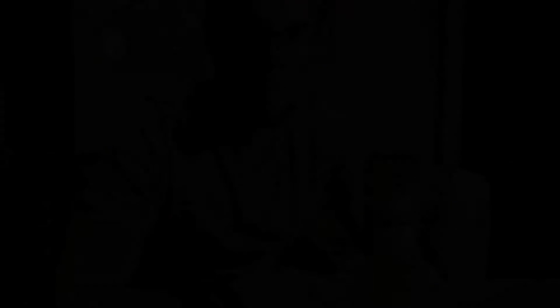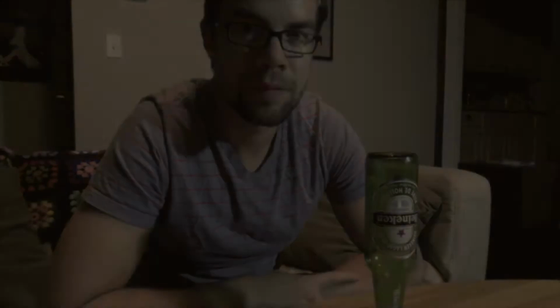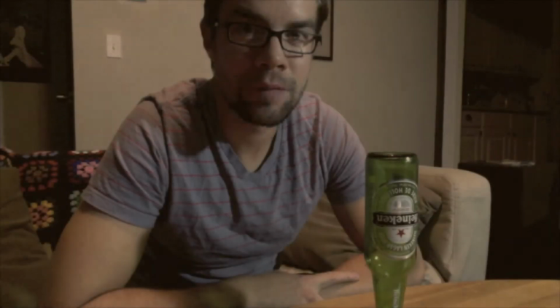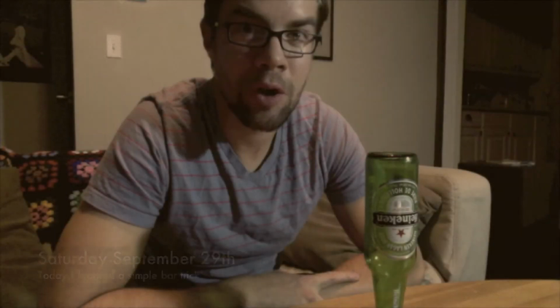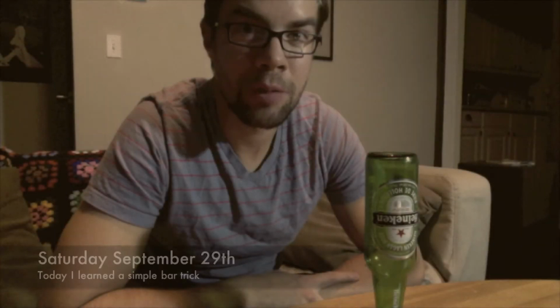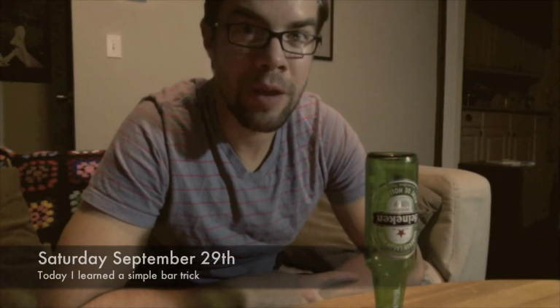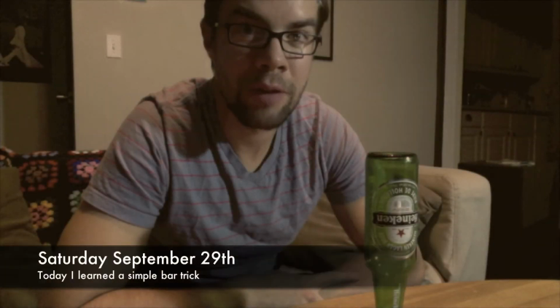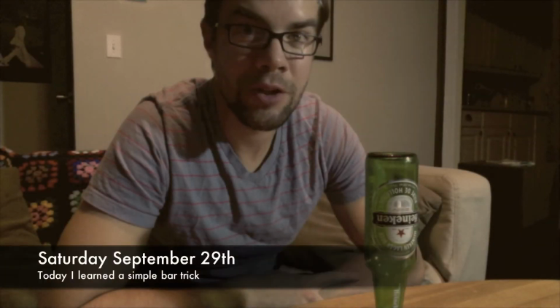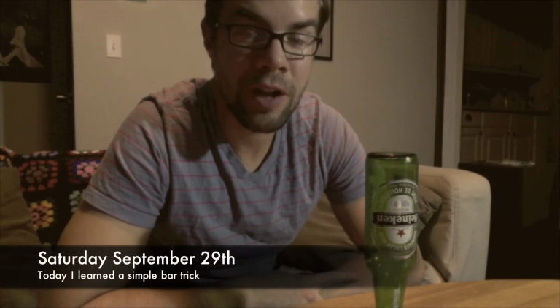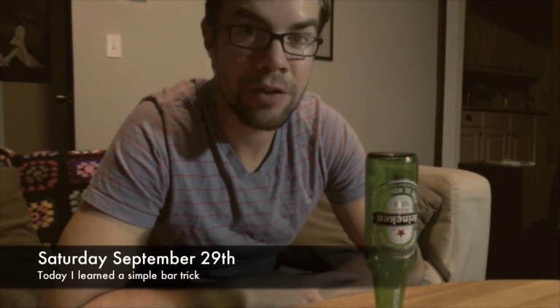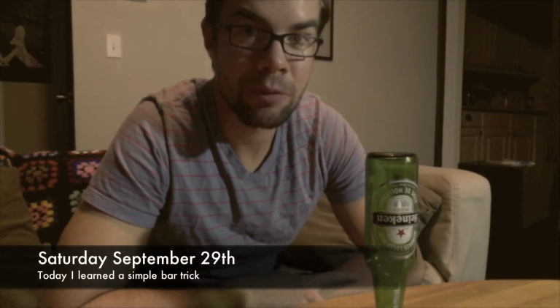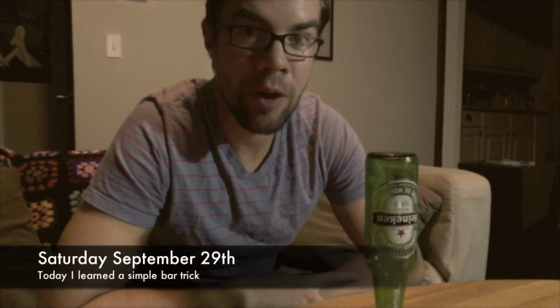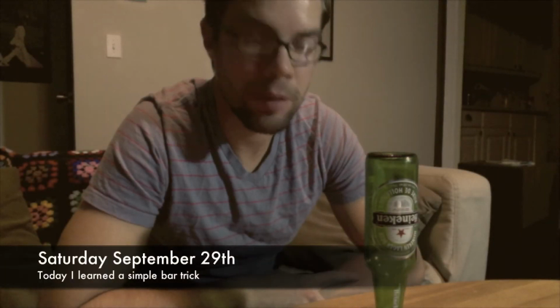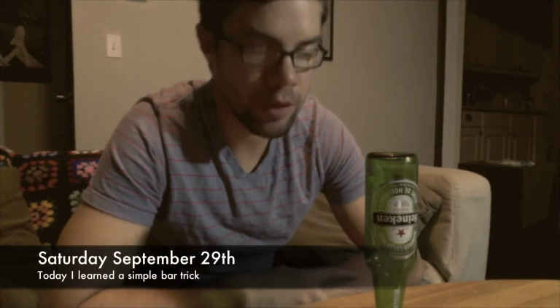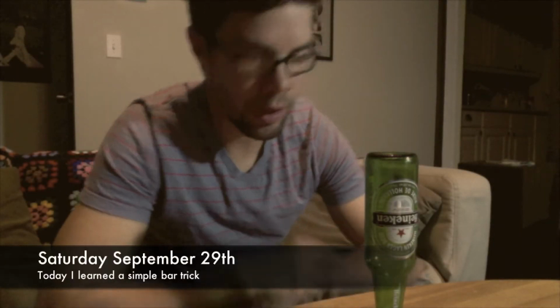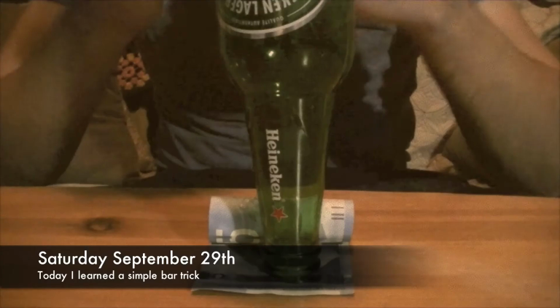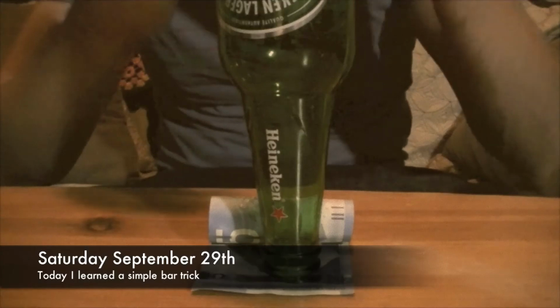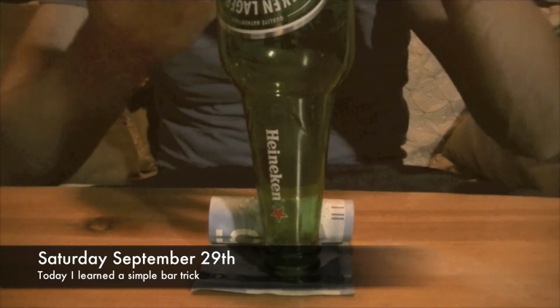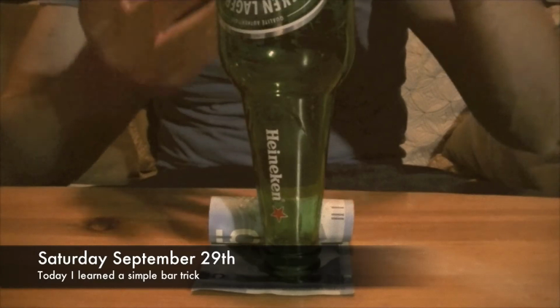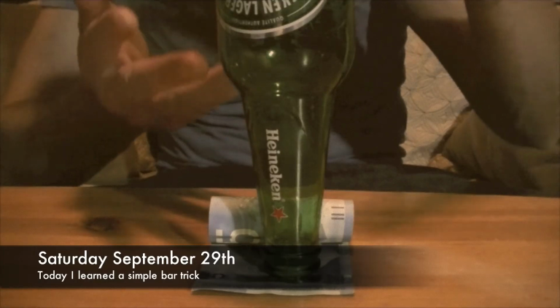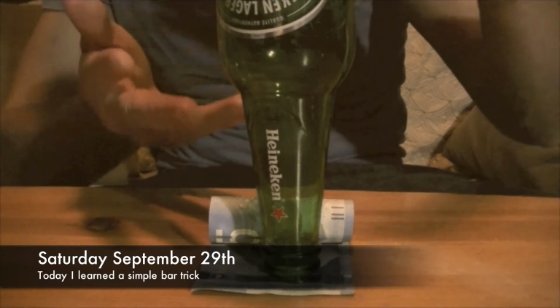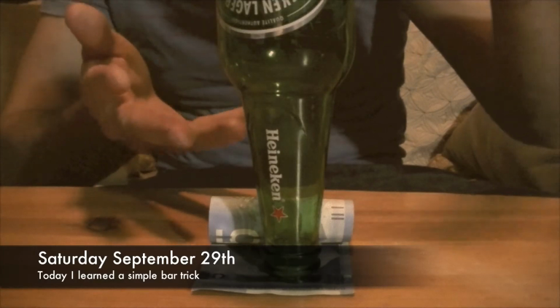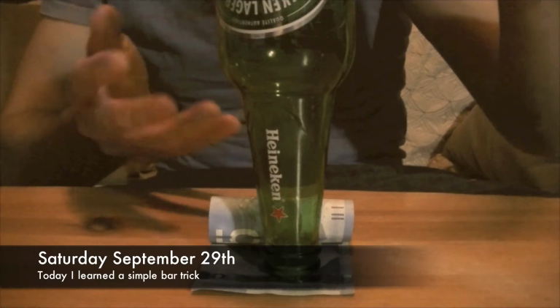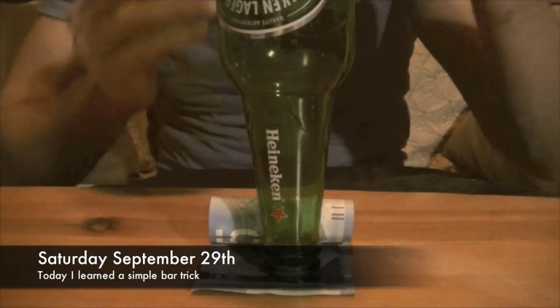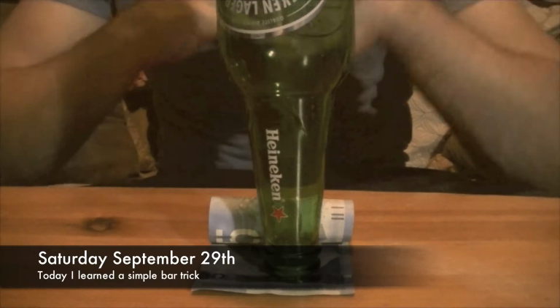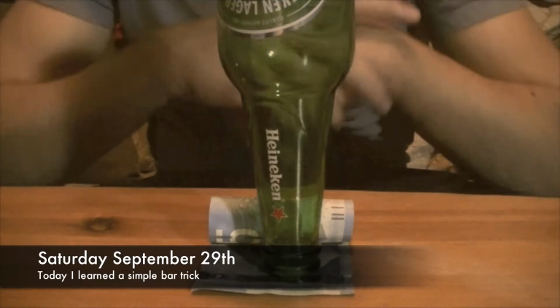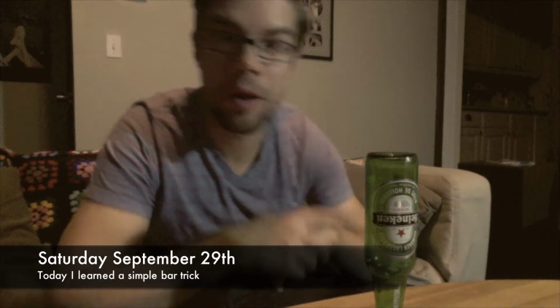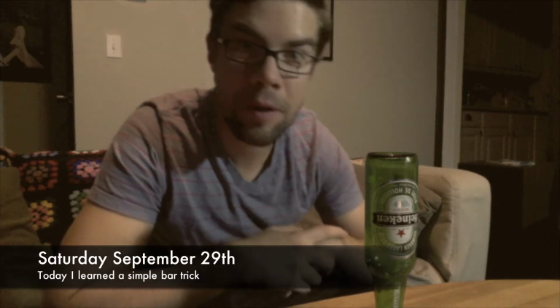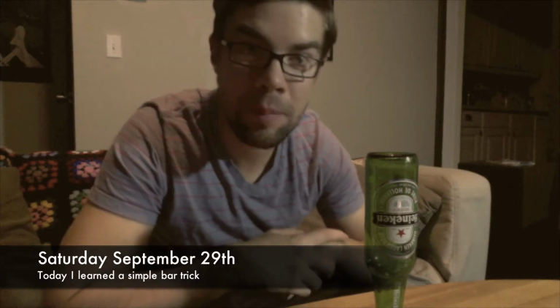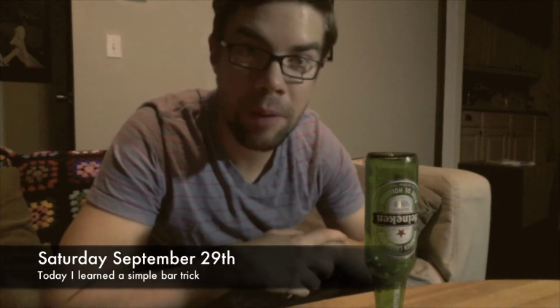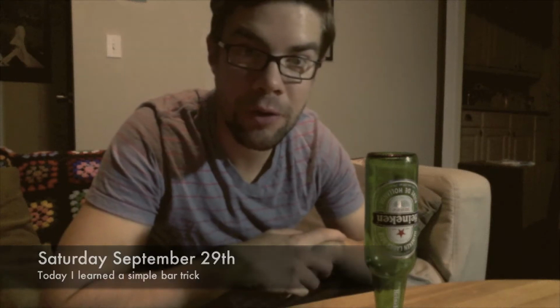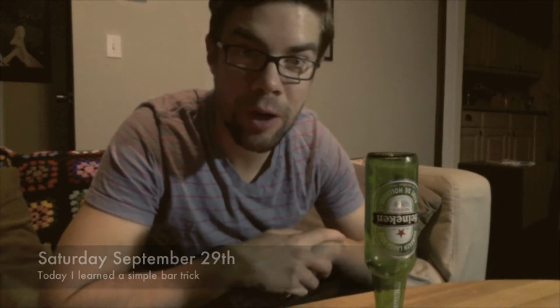Welcome to the Everyday Challenge. I'm Graham and tonight we're going to learn how to do a simple bar trick.